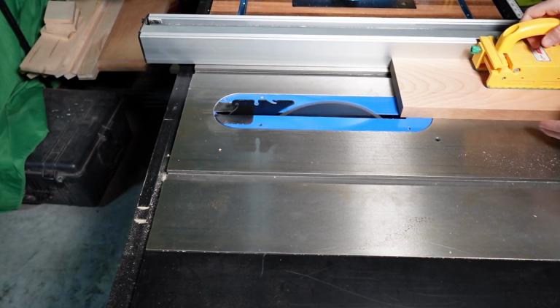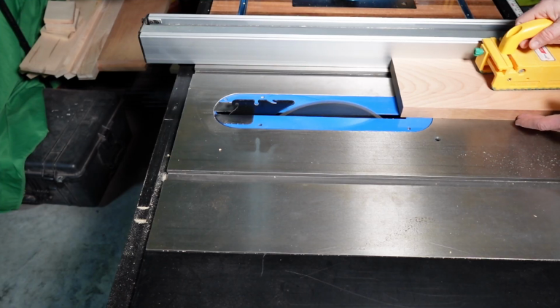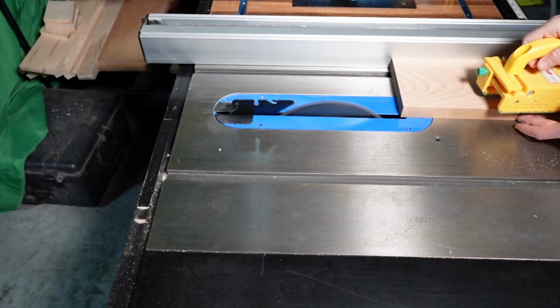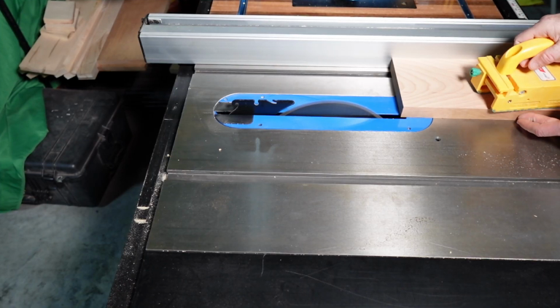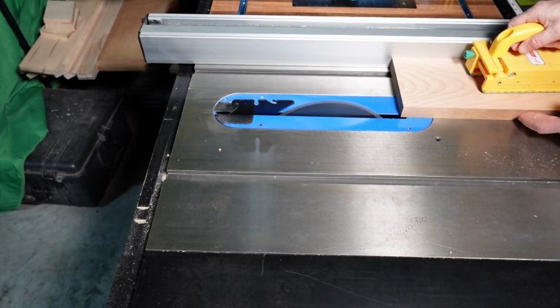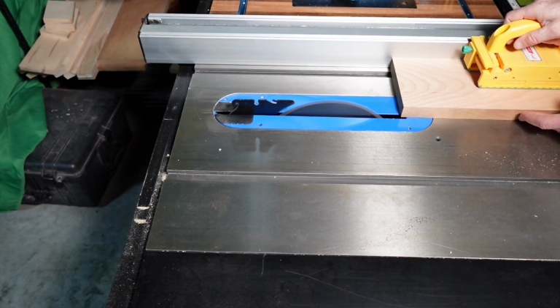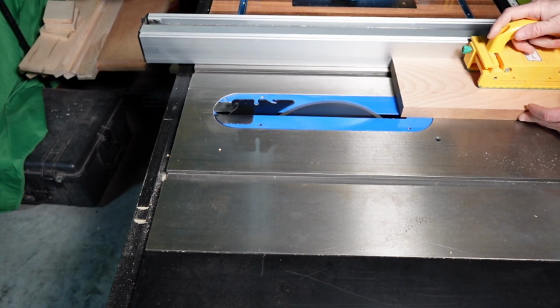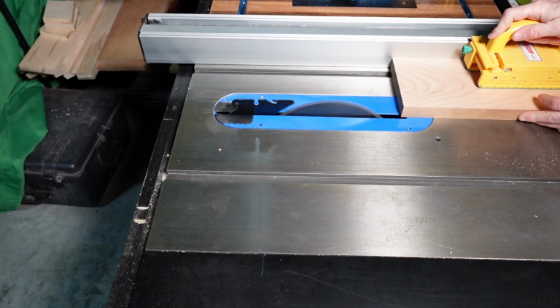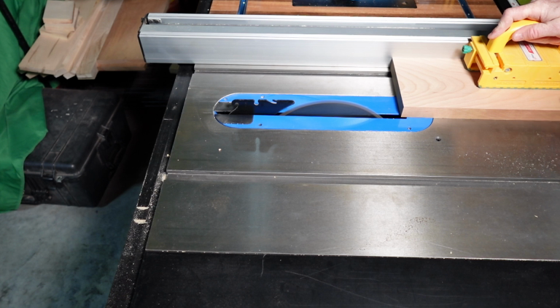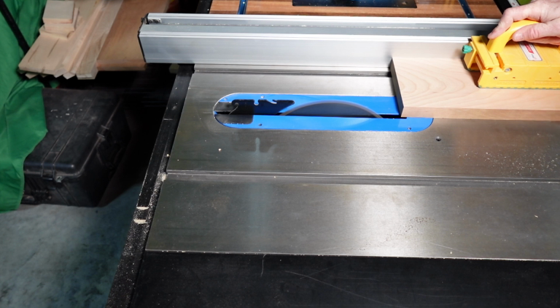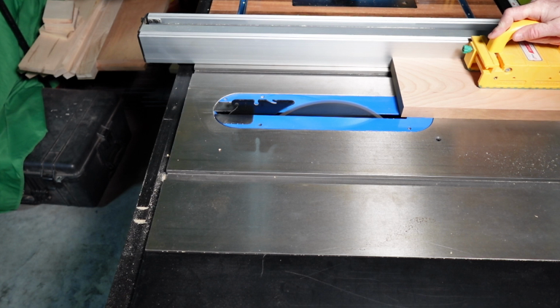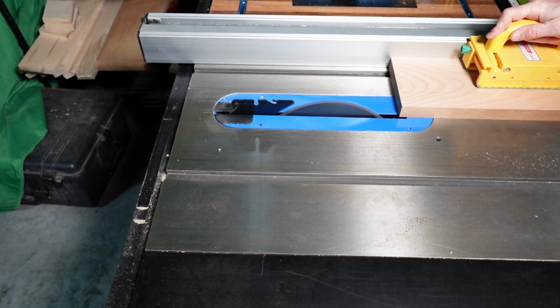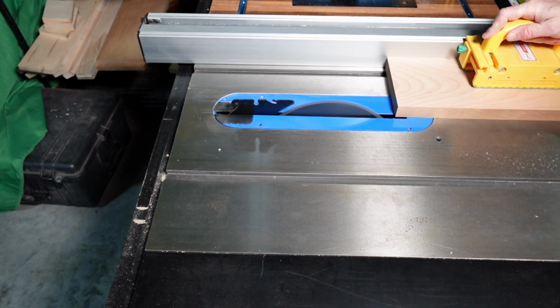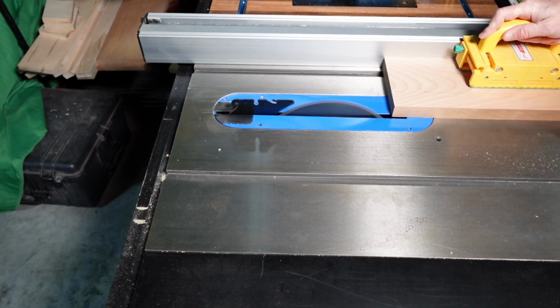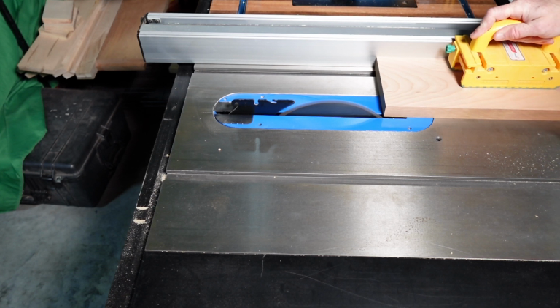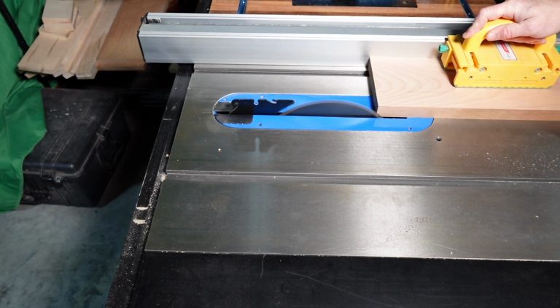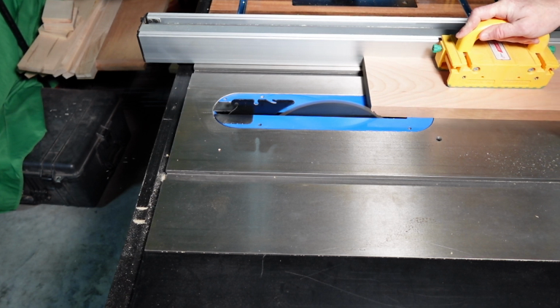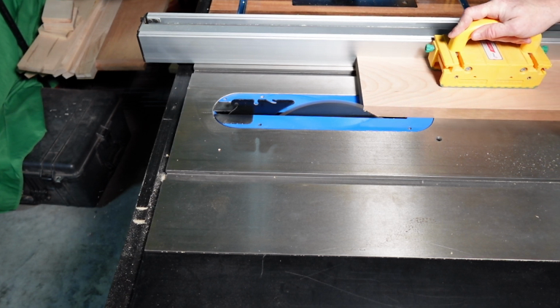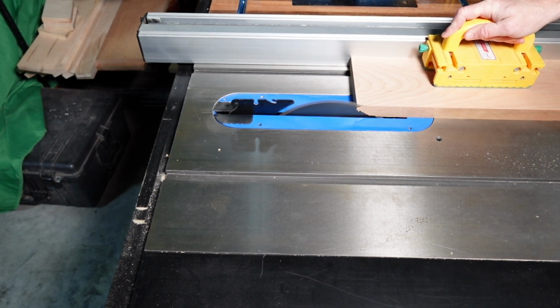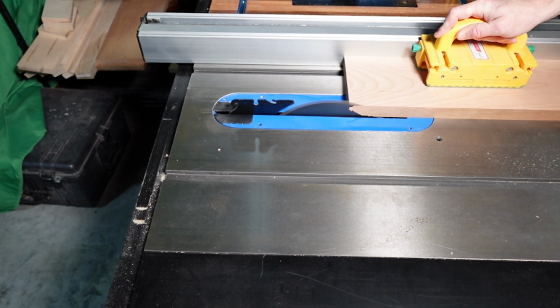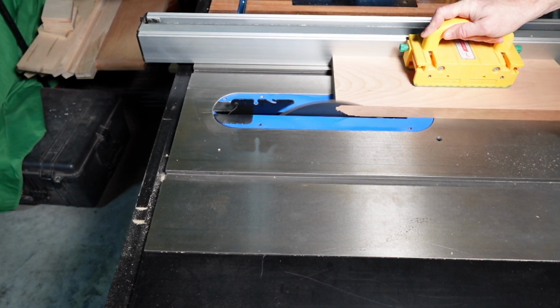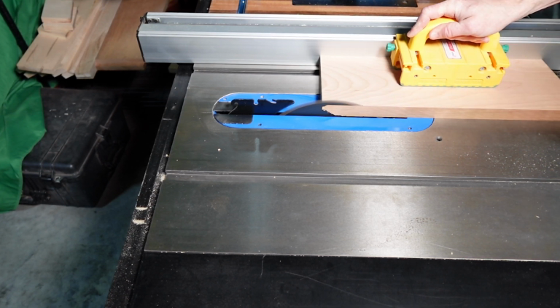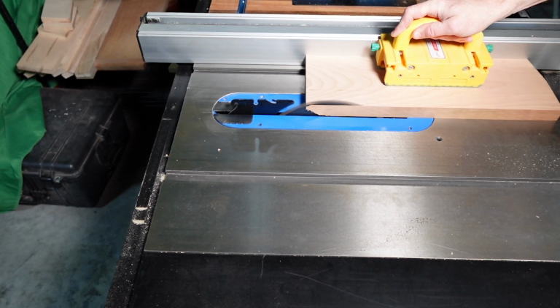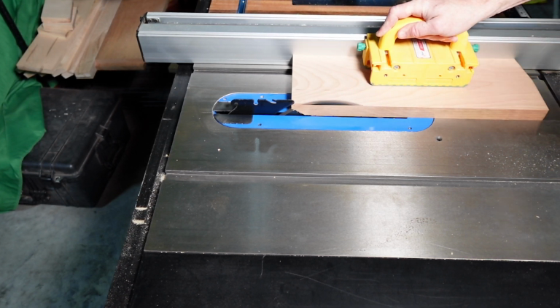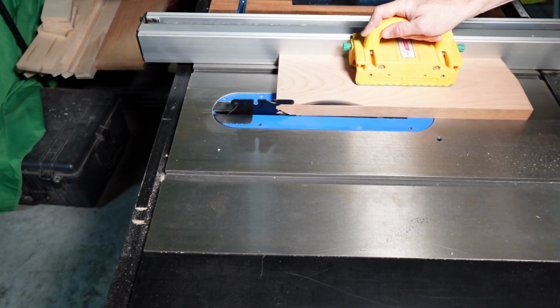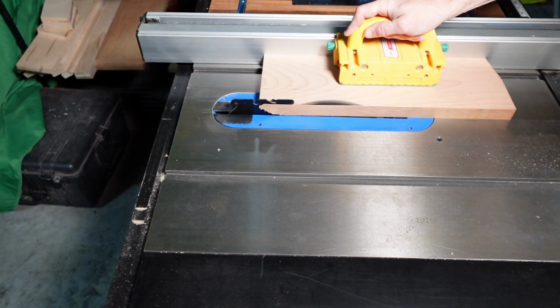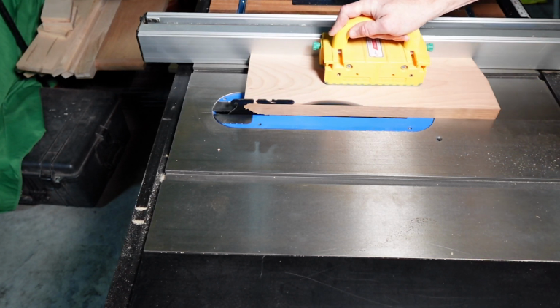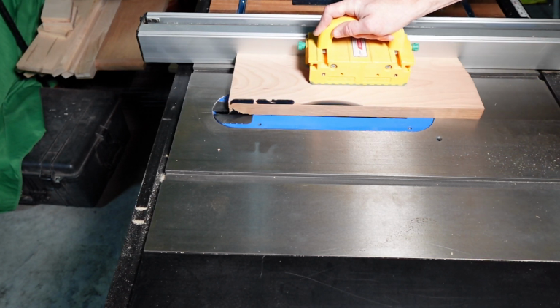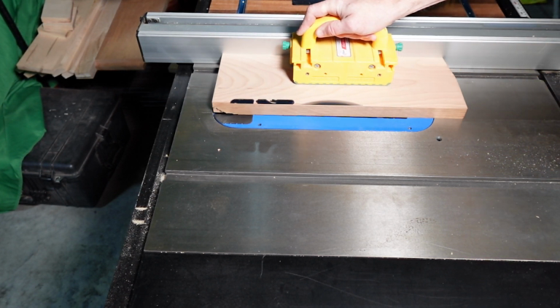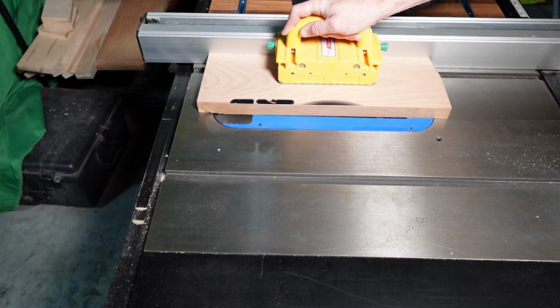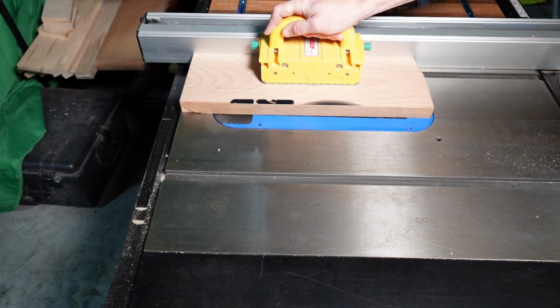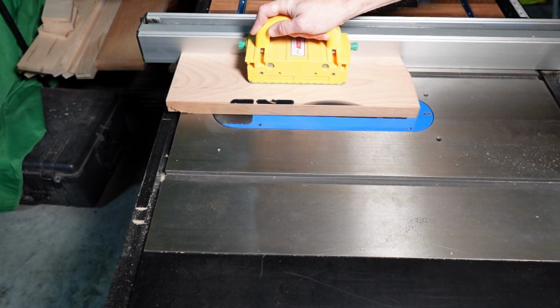I can now take this over to the table saw and, using the newly jointed edge of the board as a reference, make a cut on the other side to make them parallel.